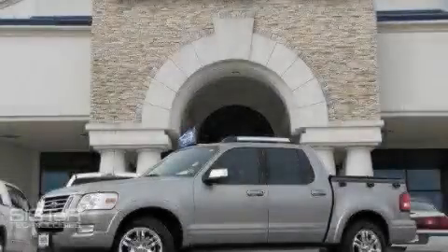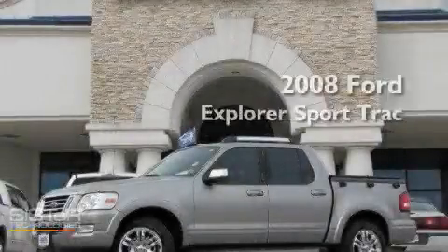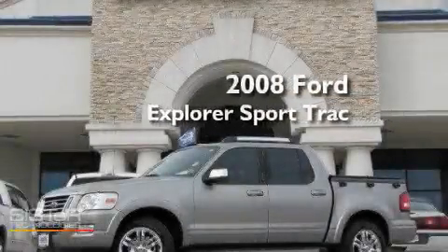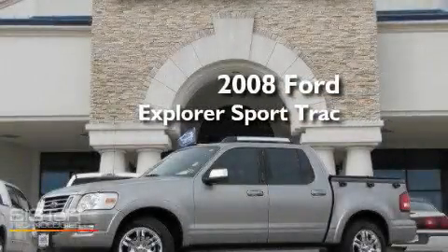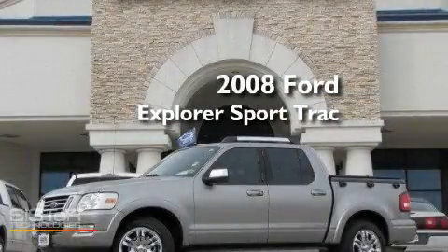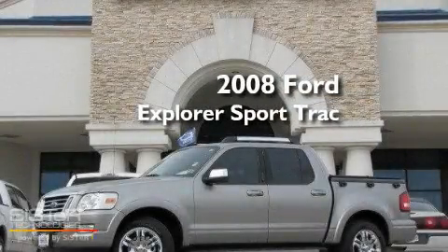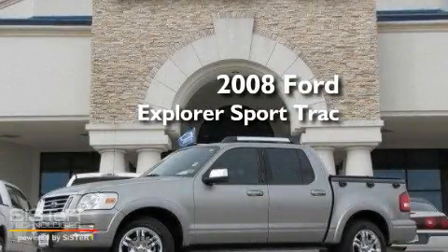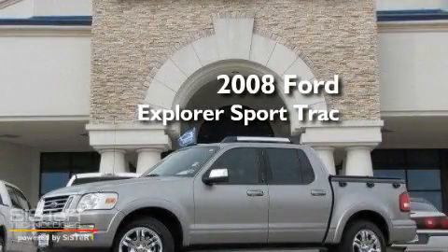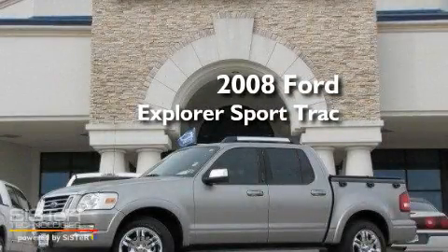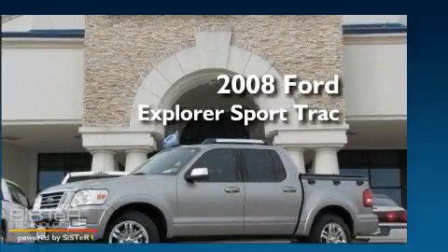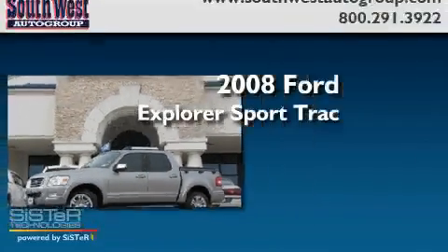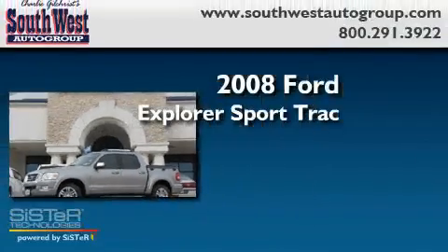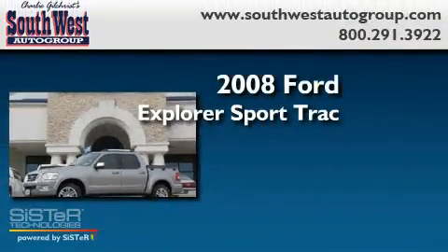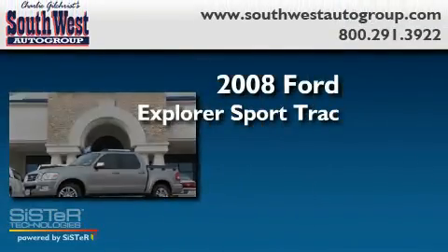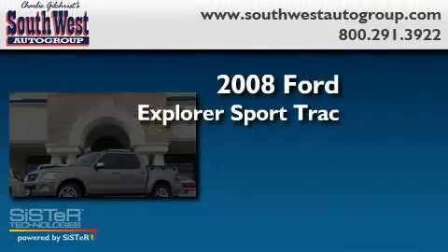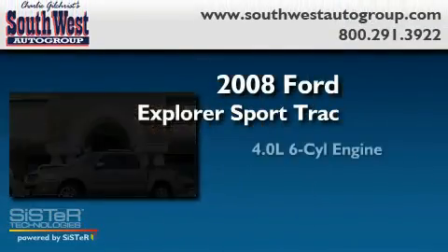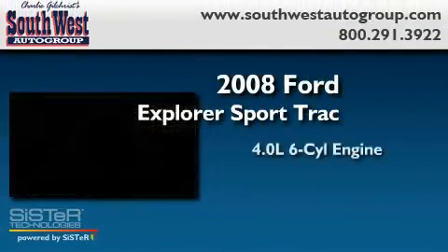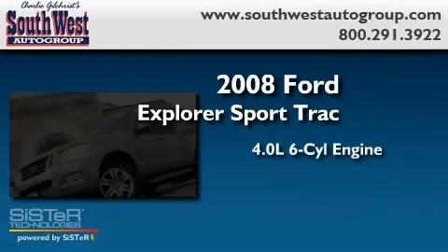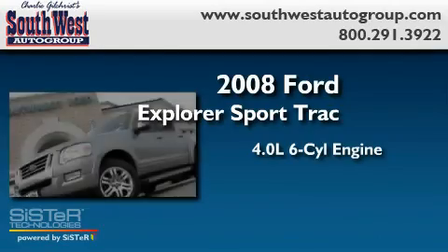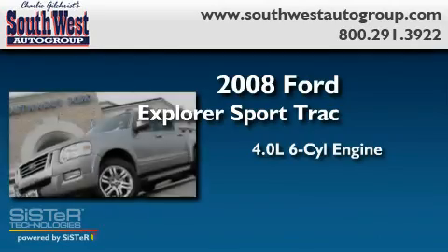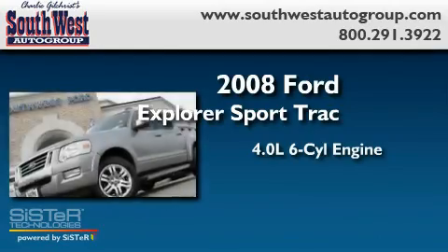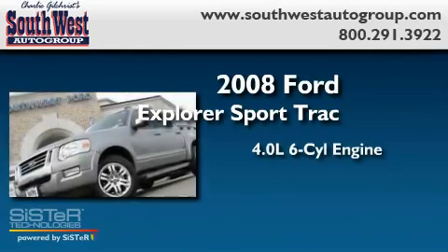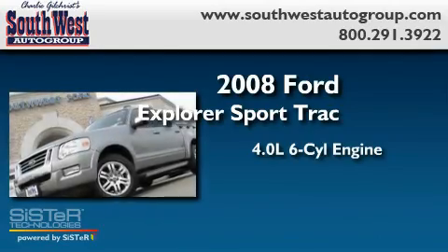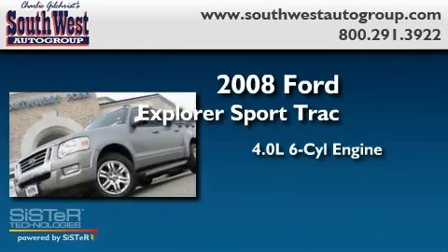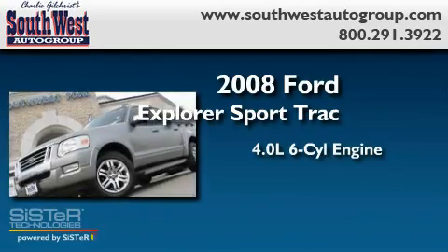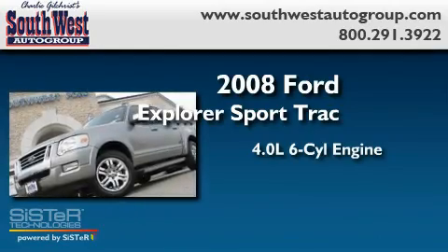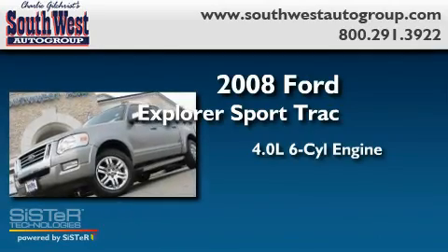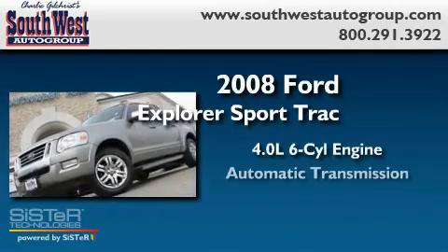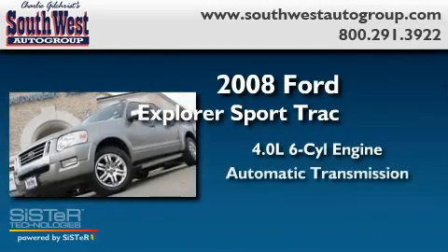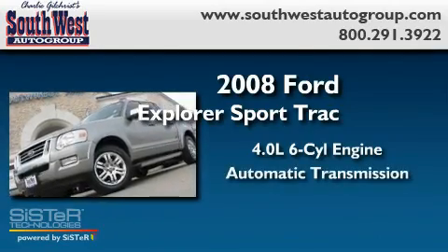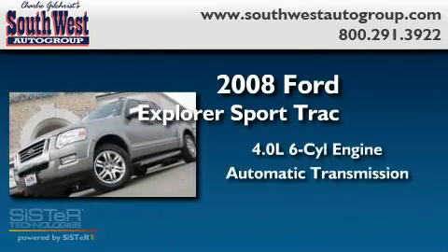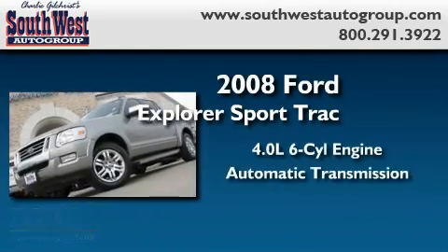This is a 2008 Ford Explorer. It features a 4.0-liter six-cylinder engine and an automatic transmission.